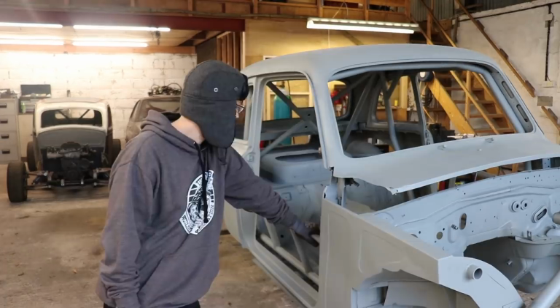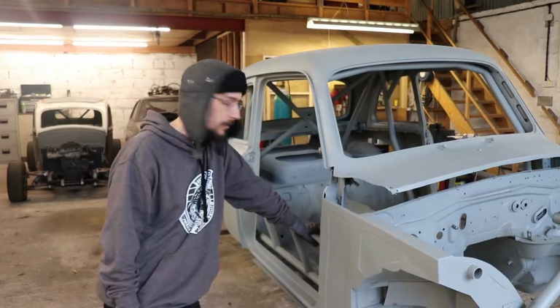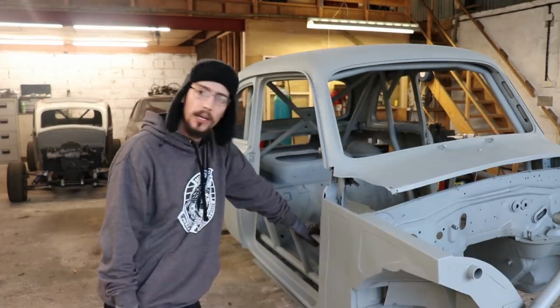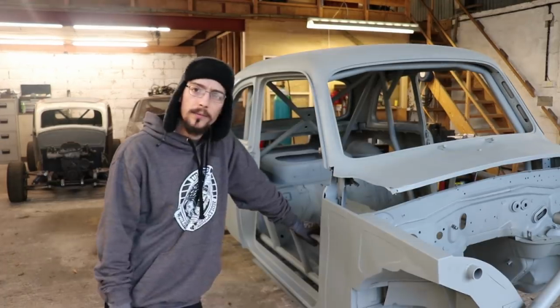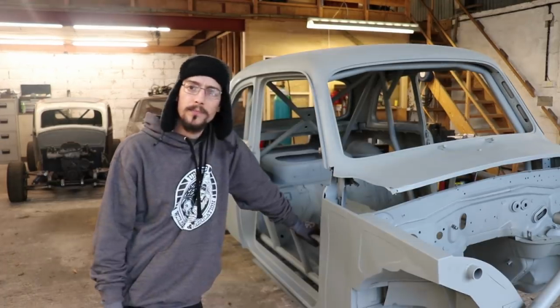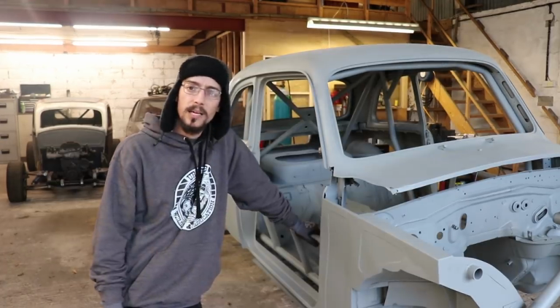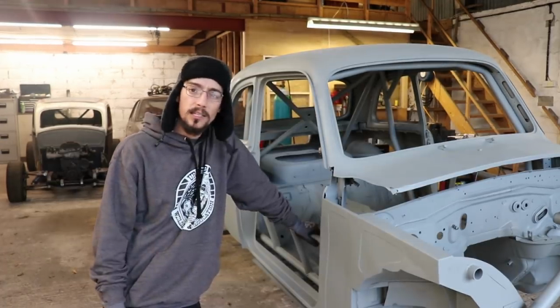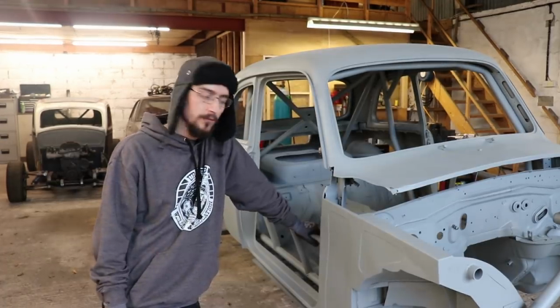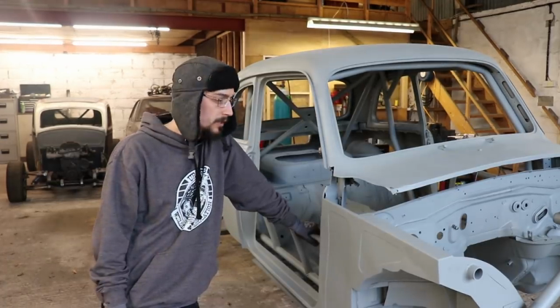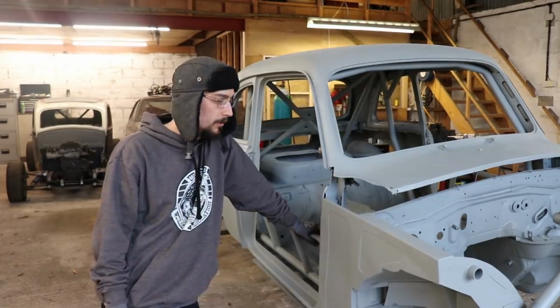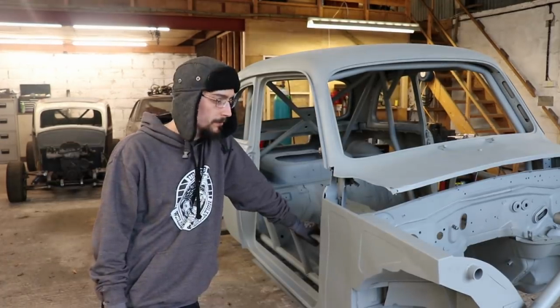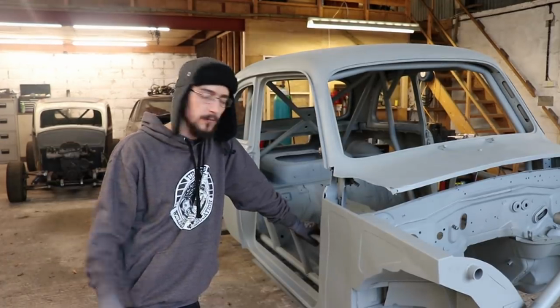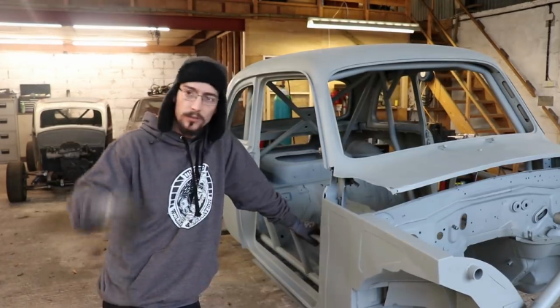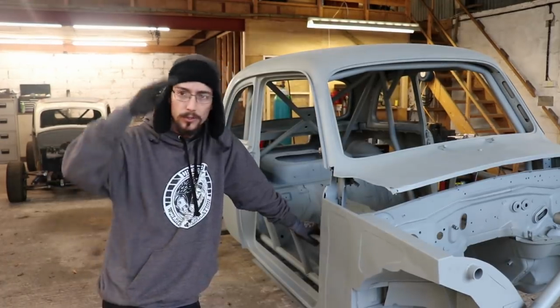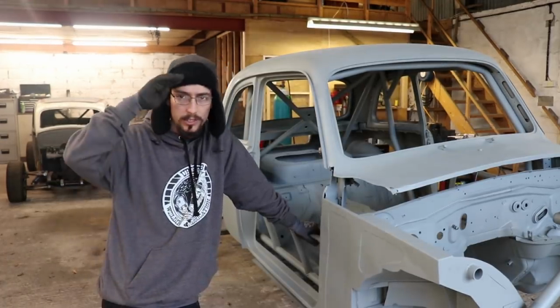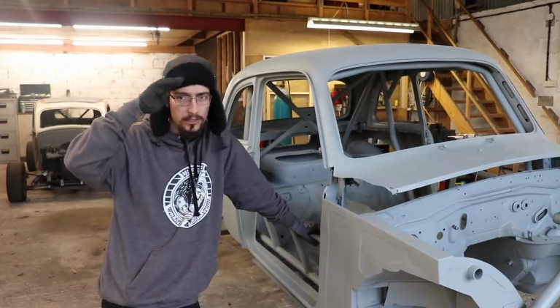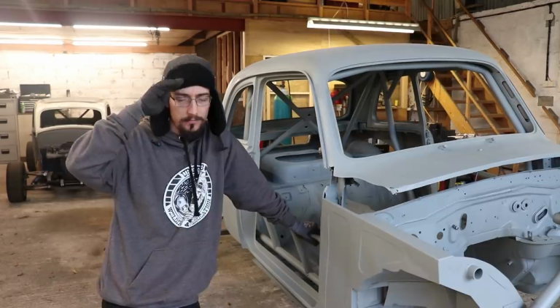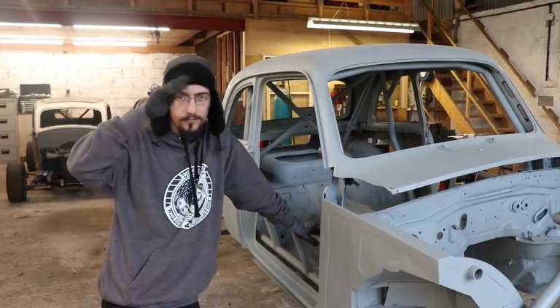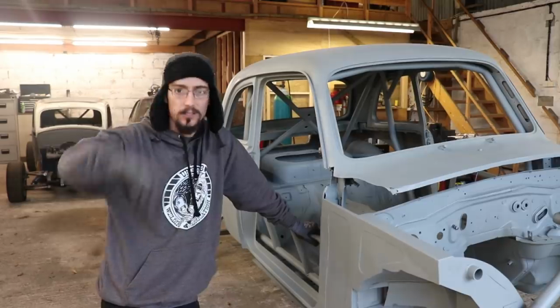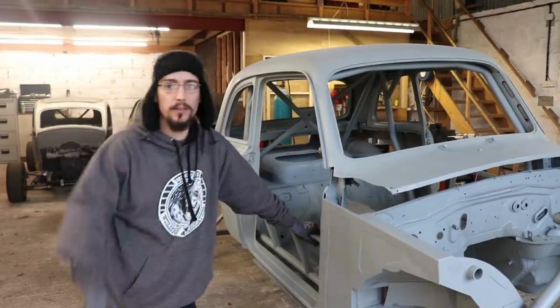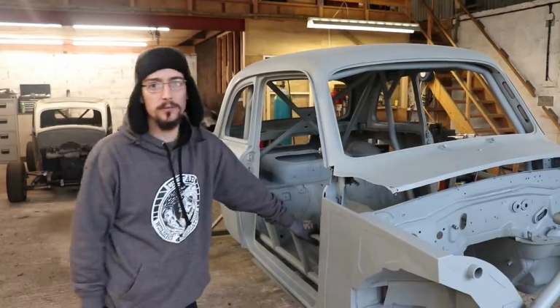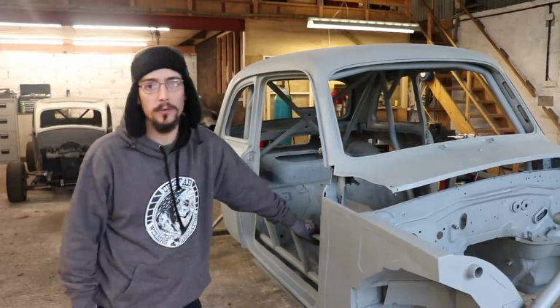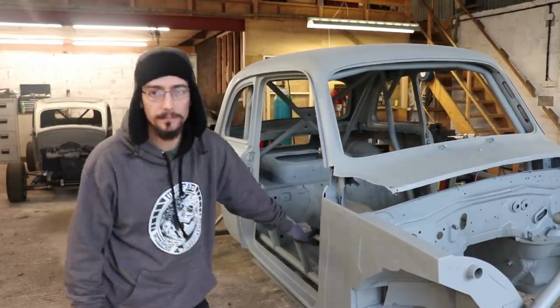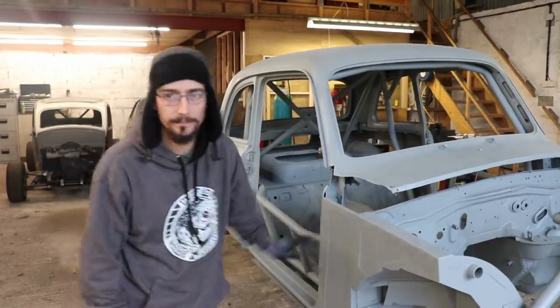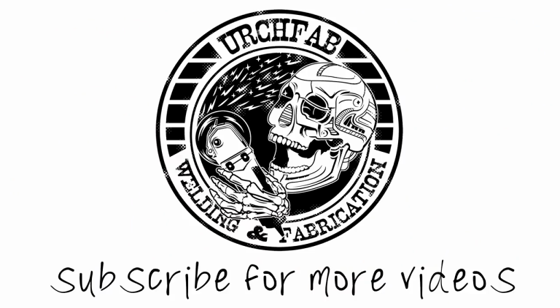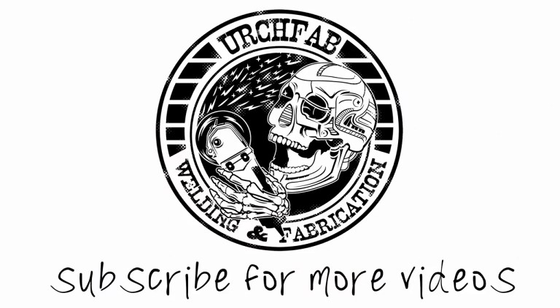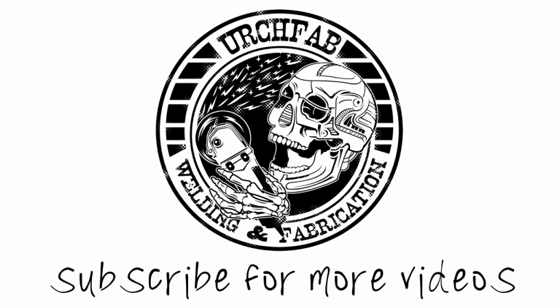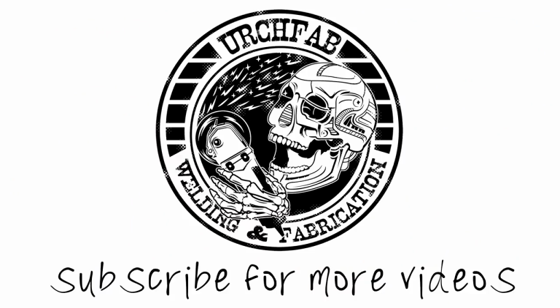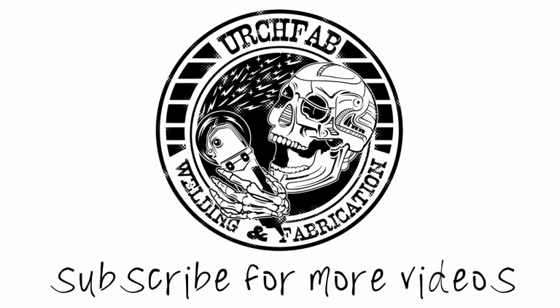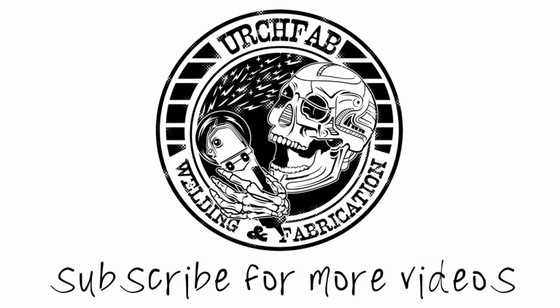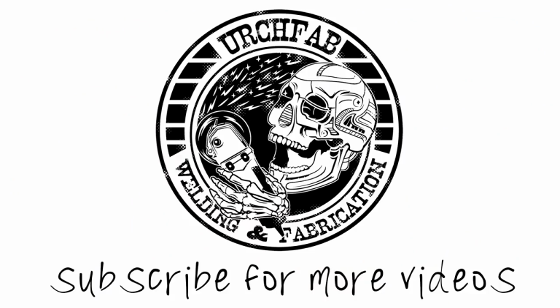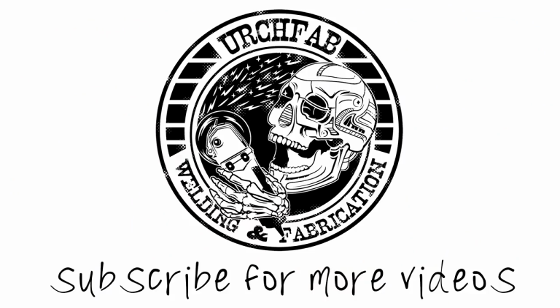But yeah, that's it for this one. Cheers for watching, see you on the next one.